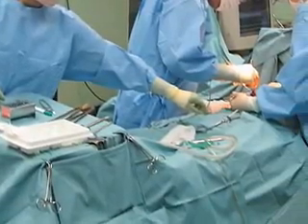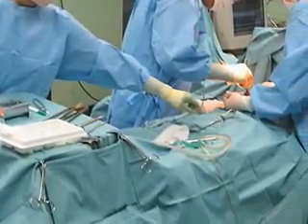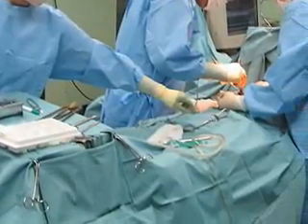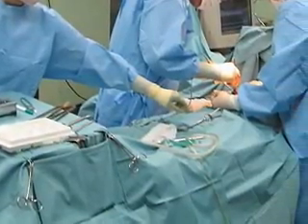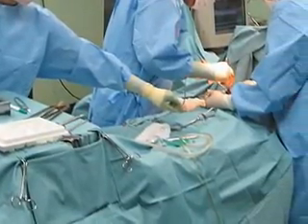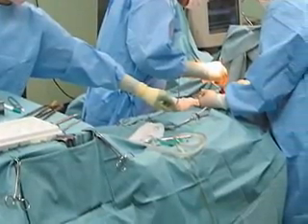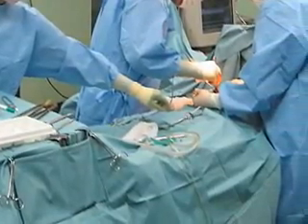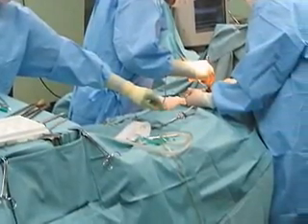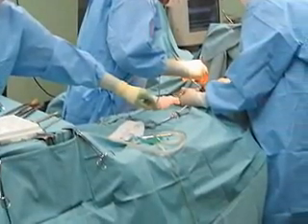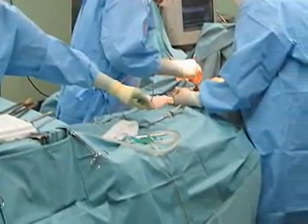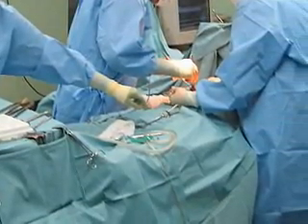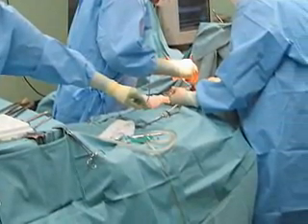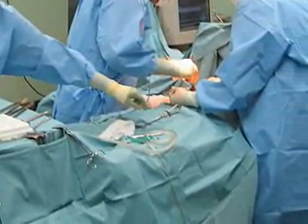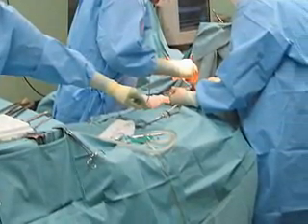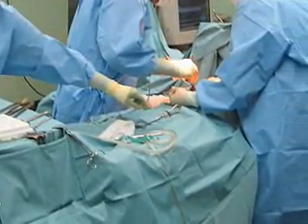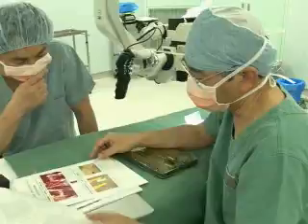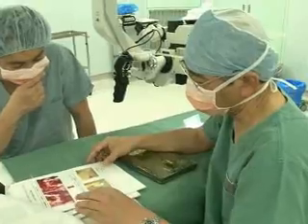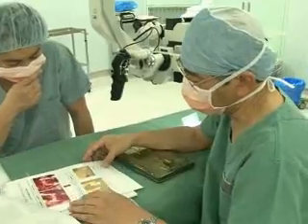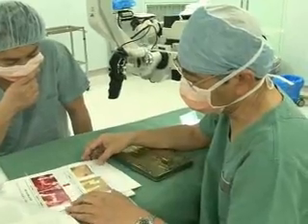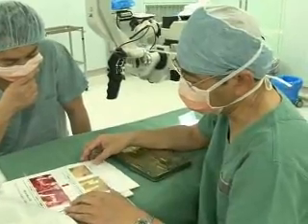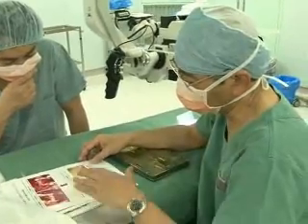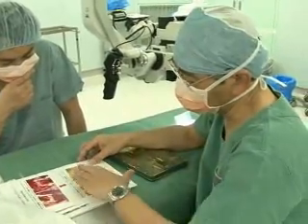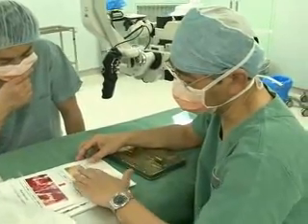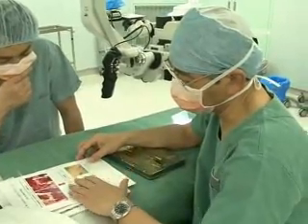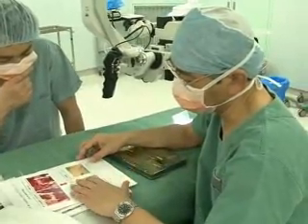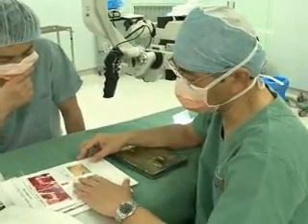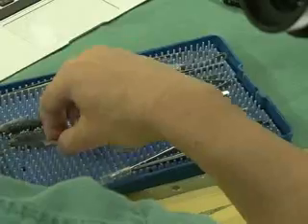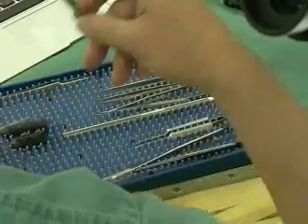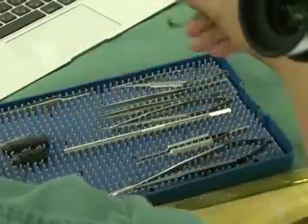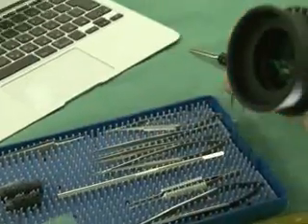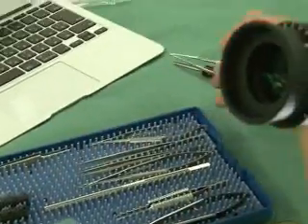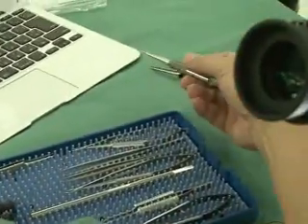Leading-edge microtechnology is now widely used in the medical field, and Japanese engineering is making a unique contribution.